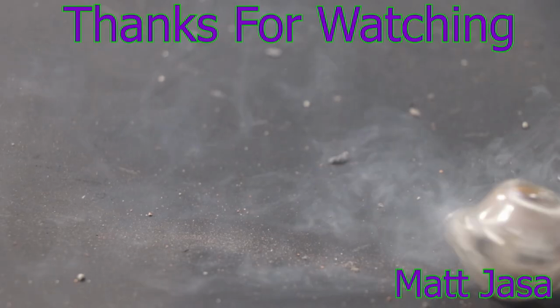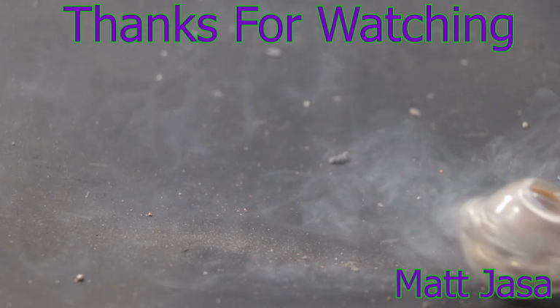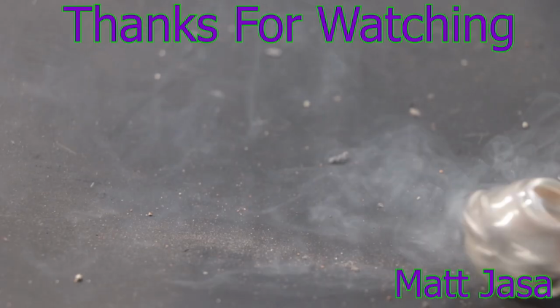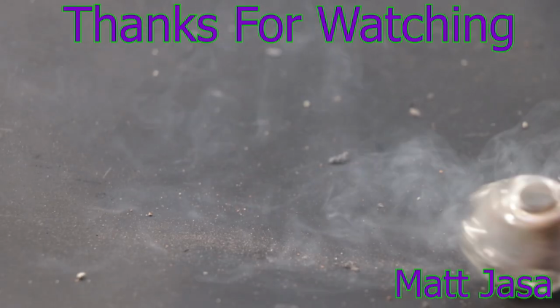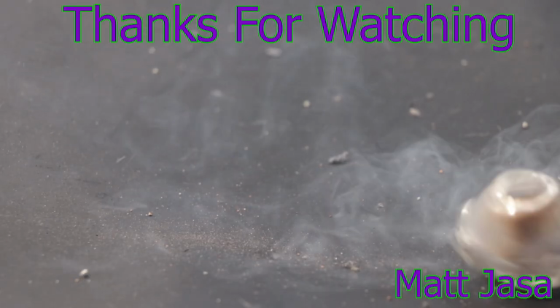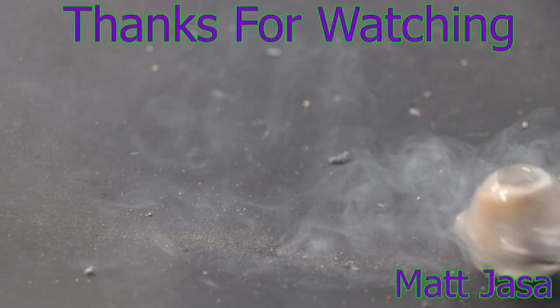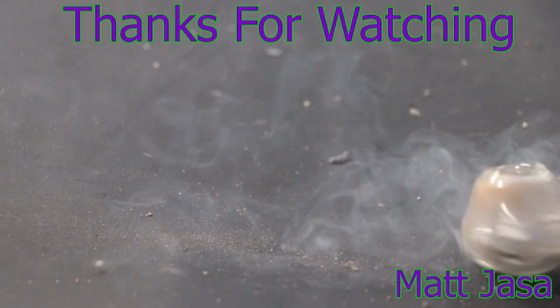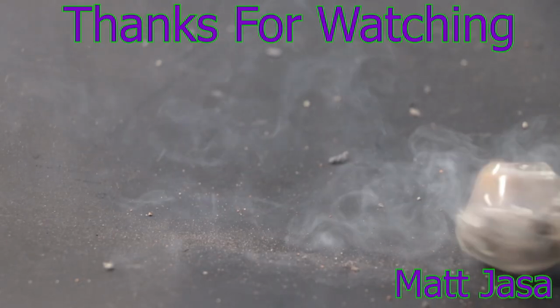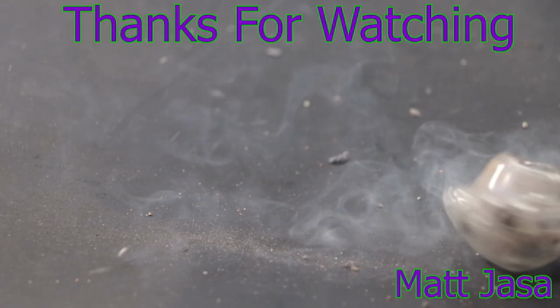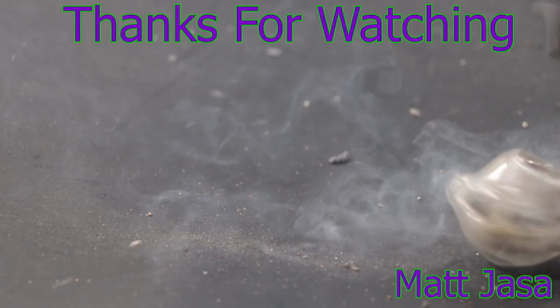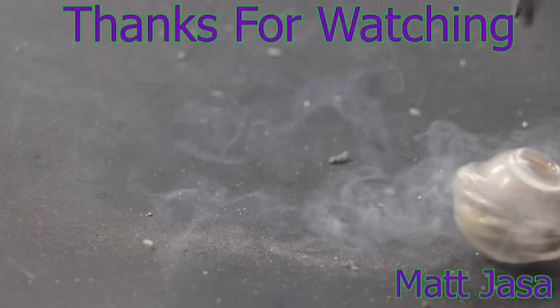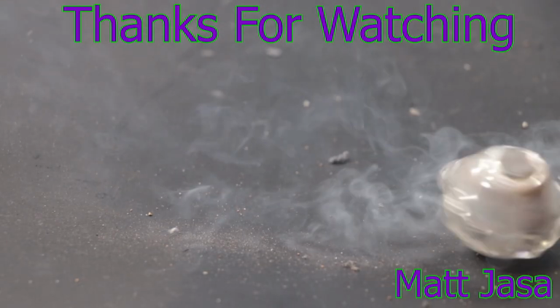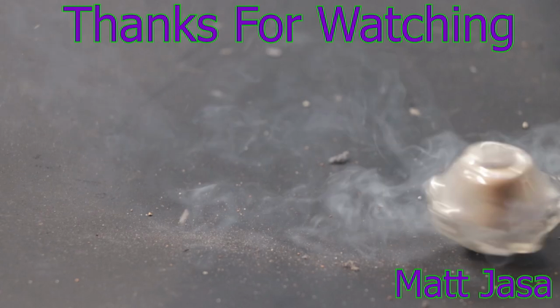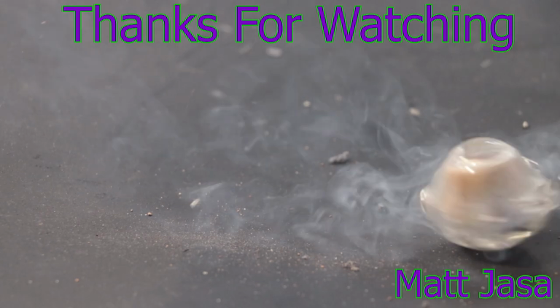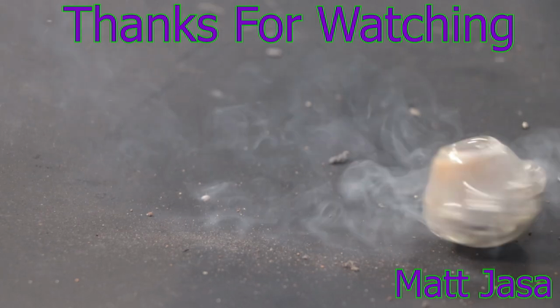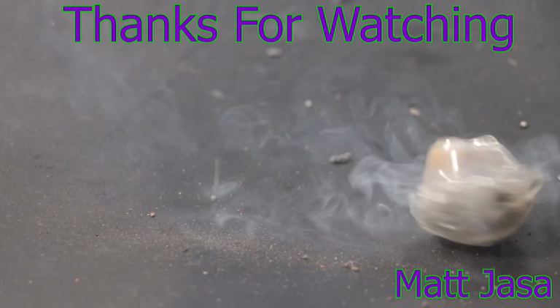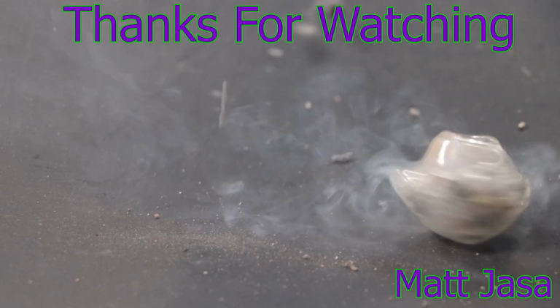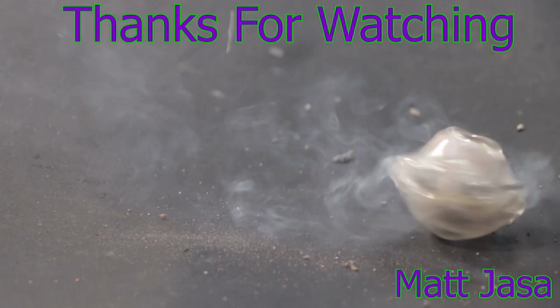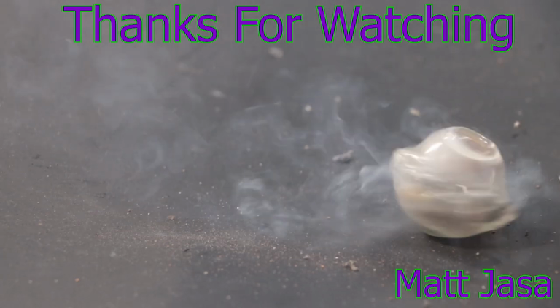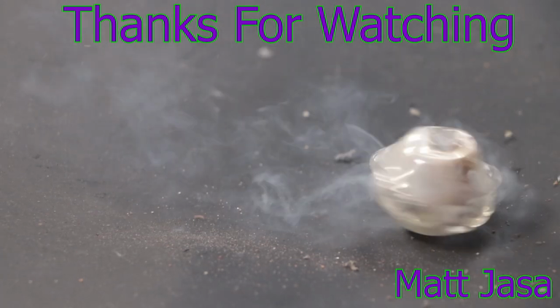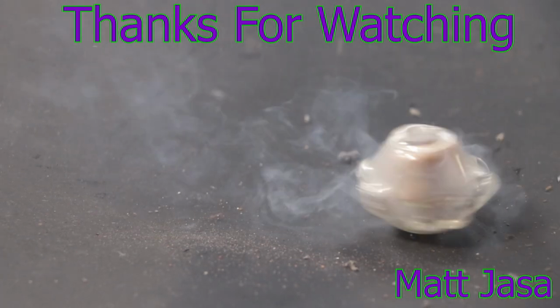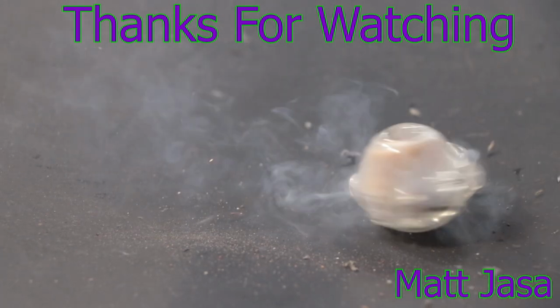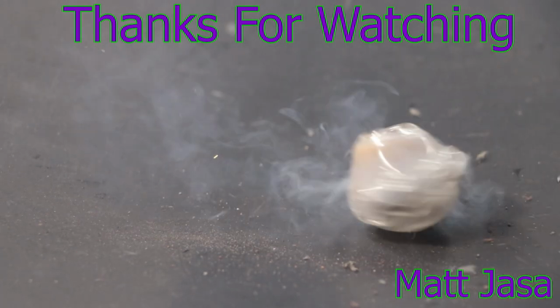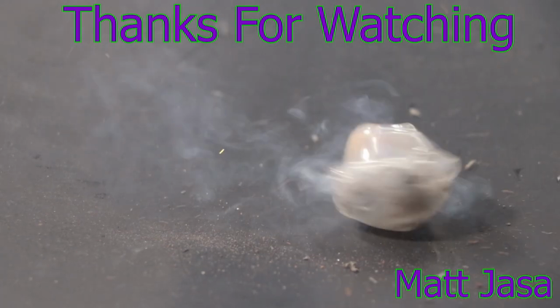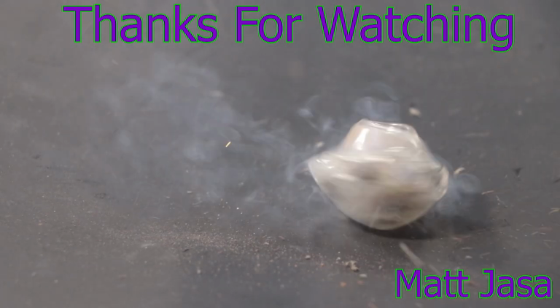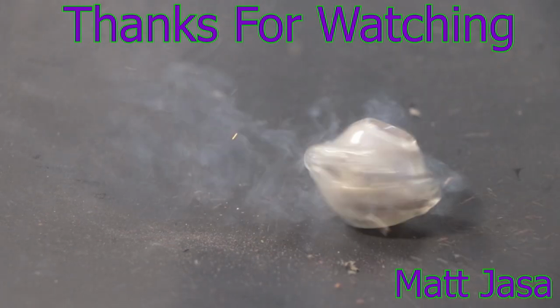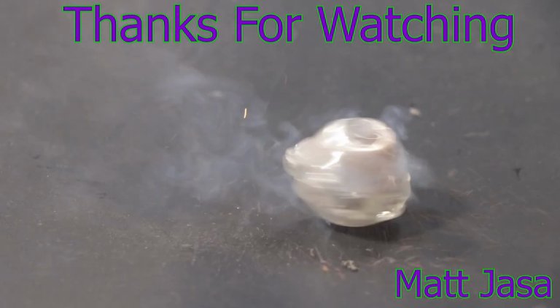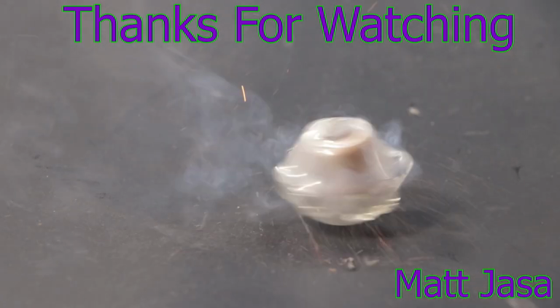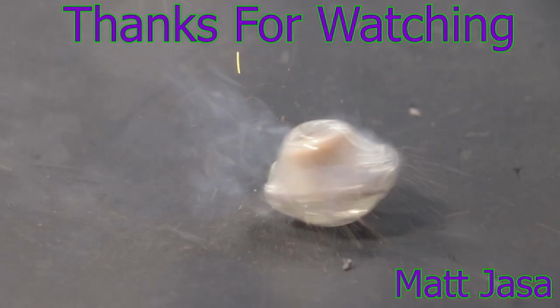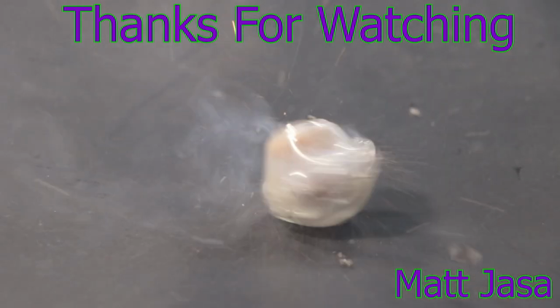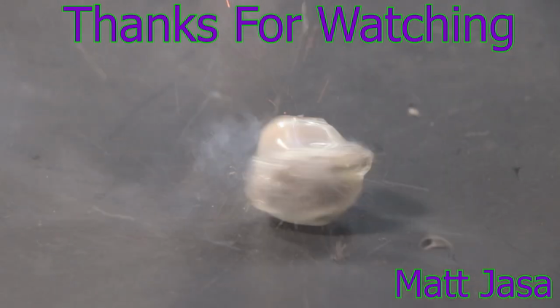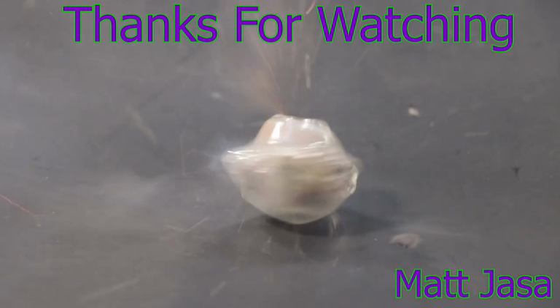And that's going to do it for this video. This is Matt Yassa. Thank you for watching, and as always, have a great day.